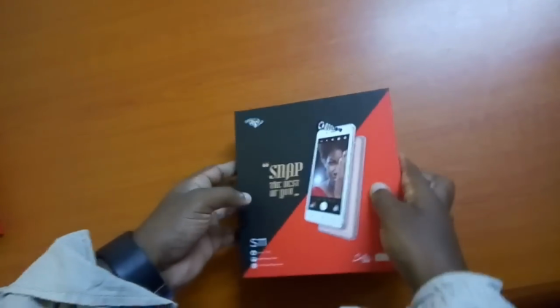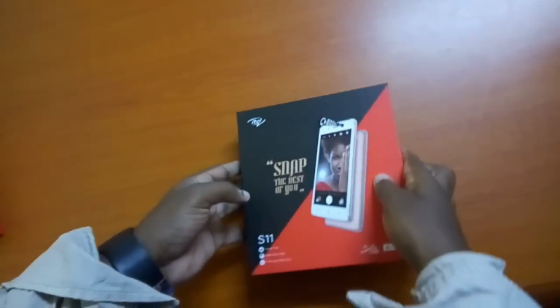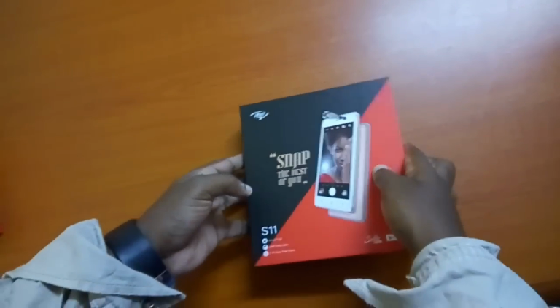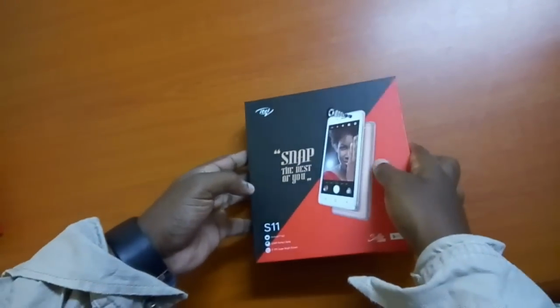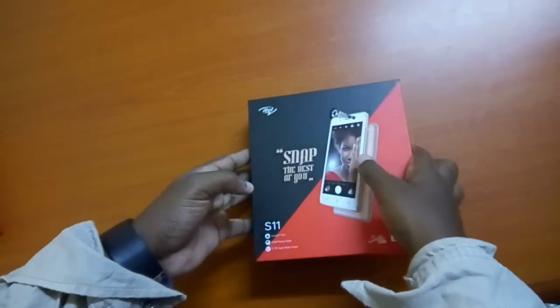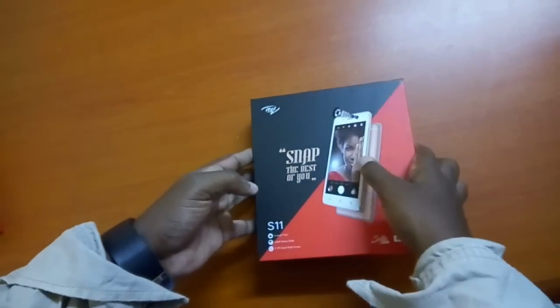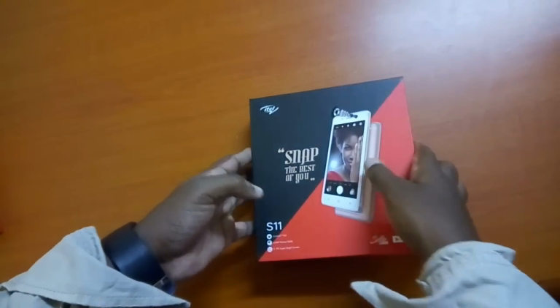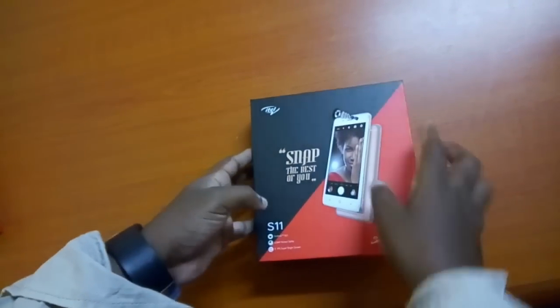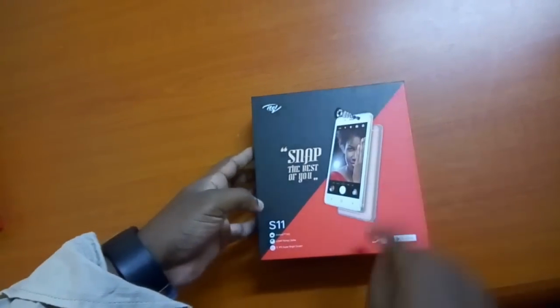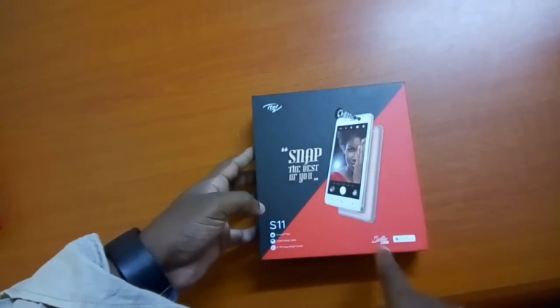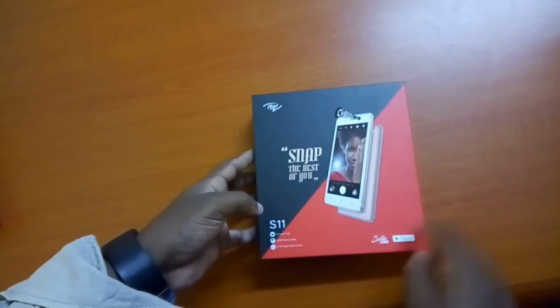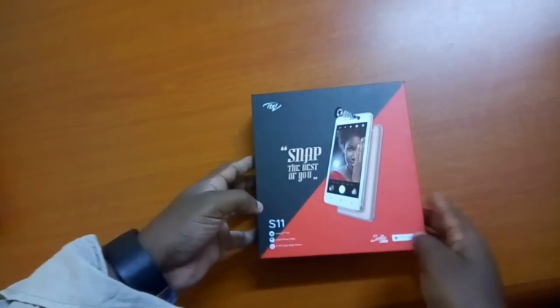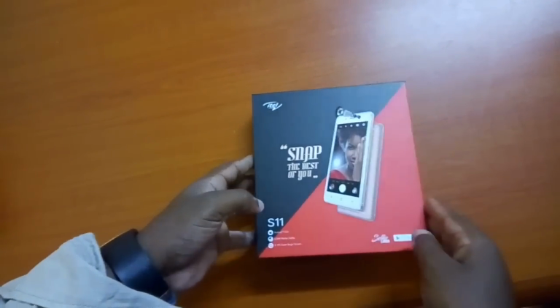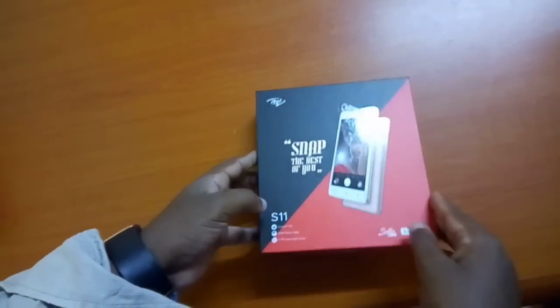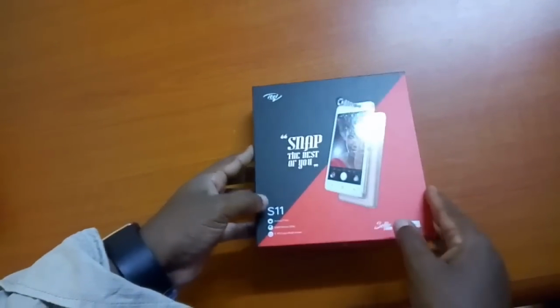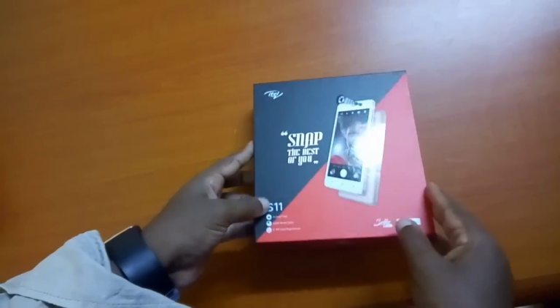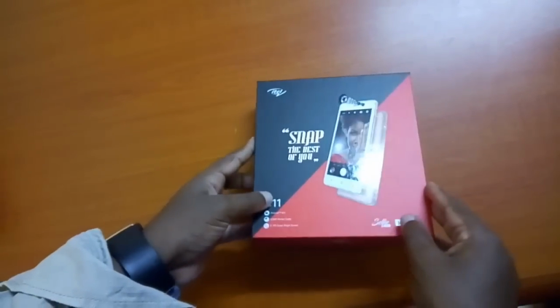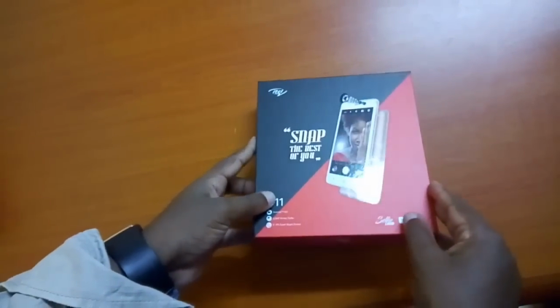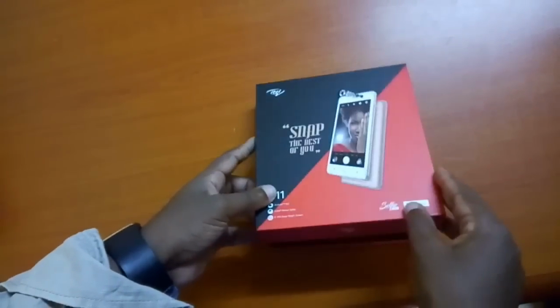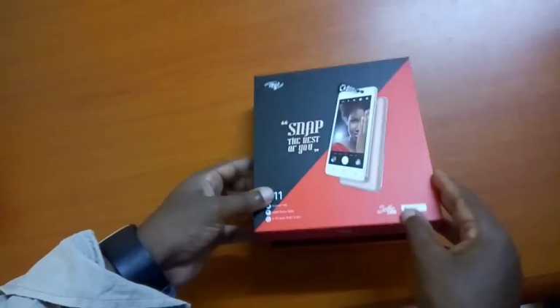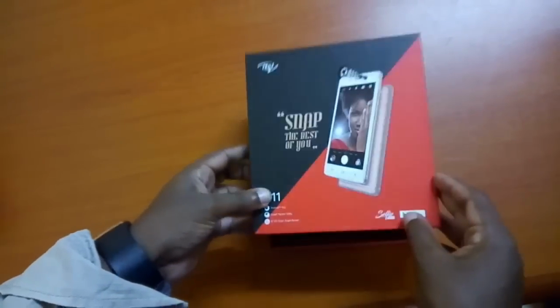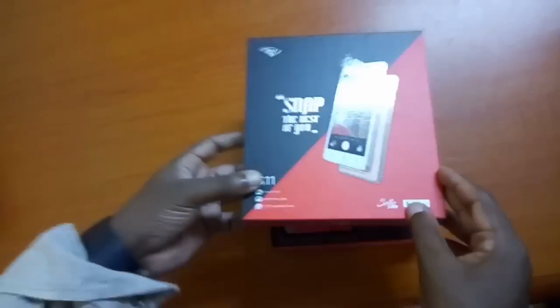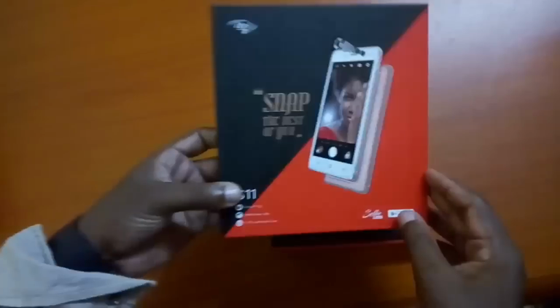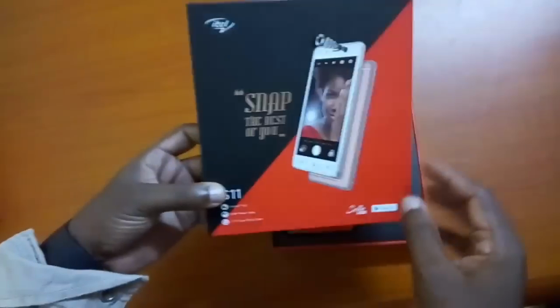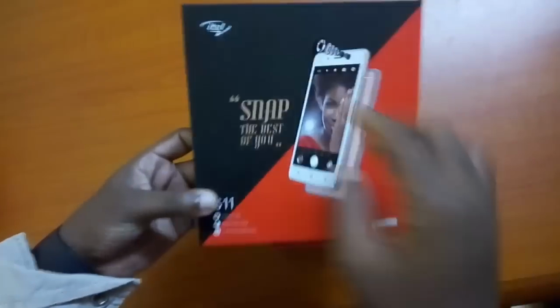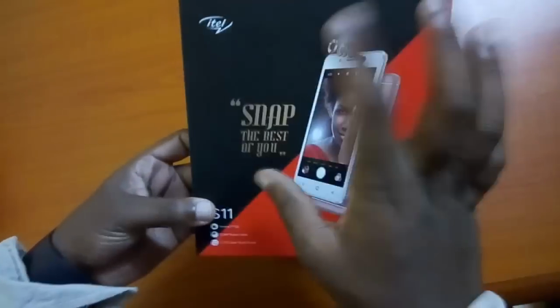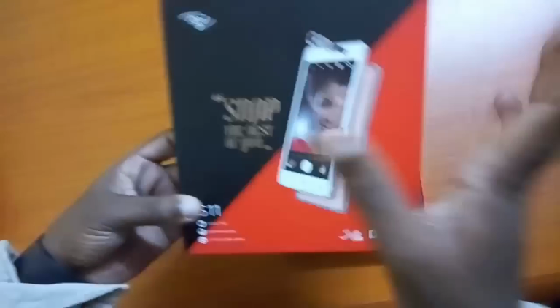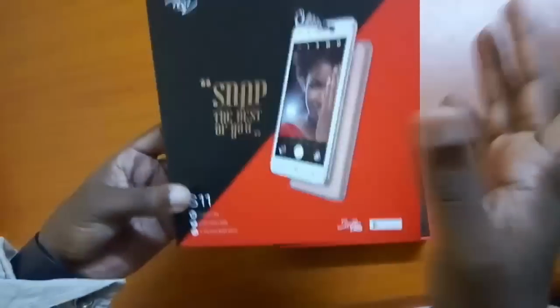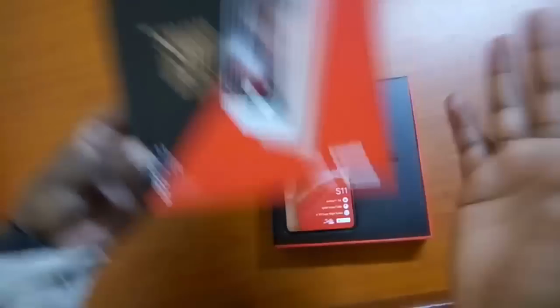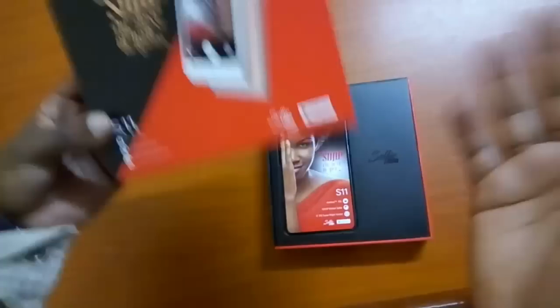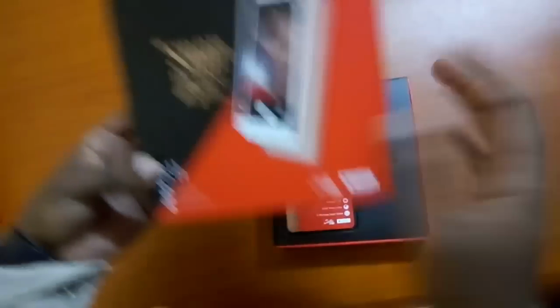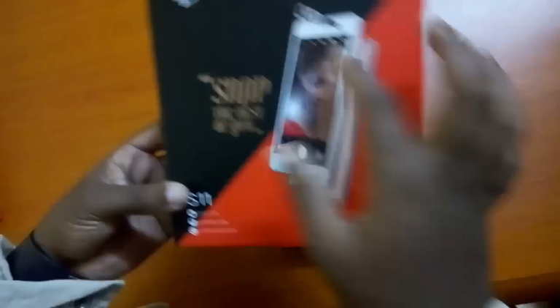Apparently the S stands for selfie. So this phone was designed specifically to take as many selfies as you can.